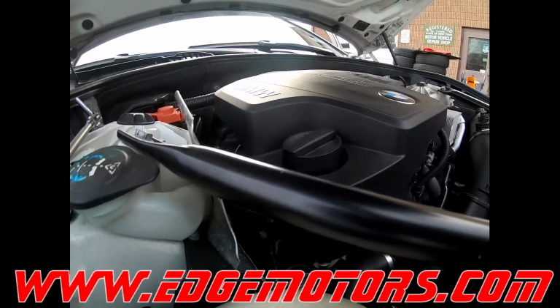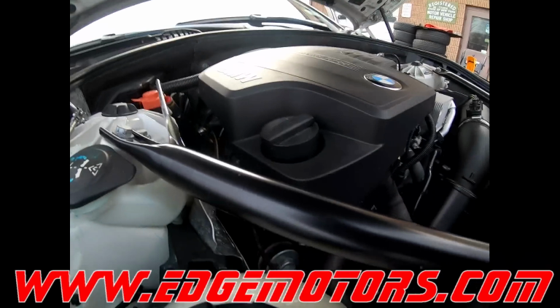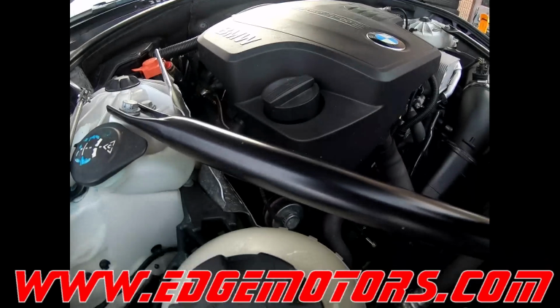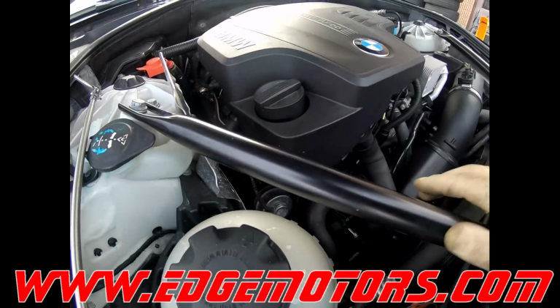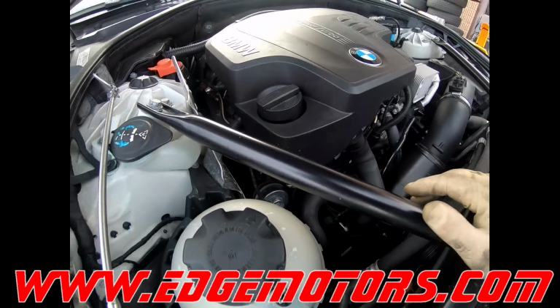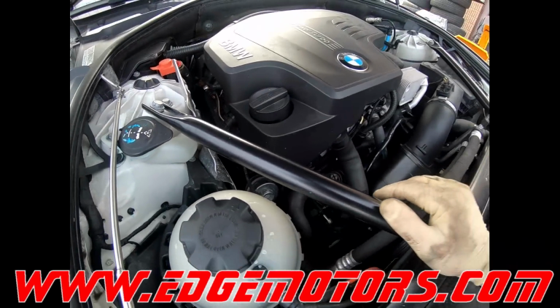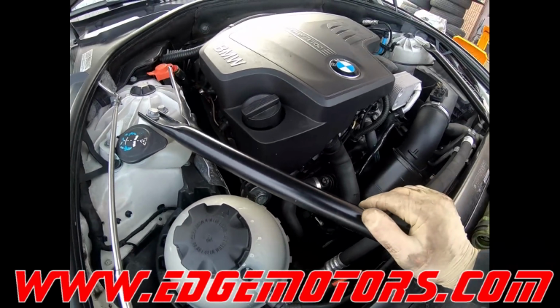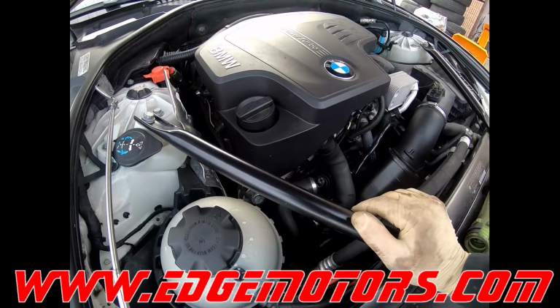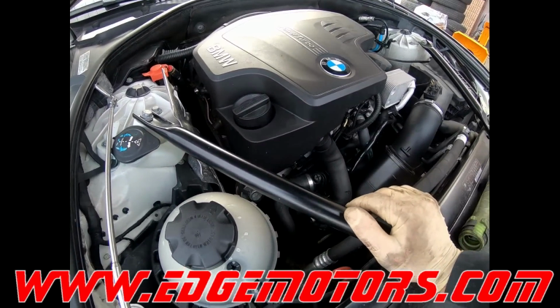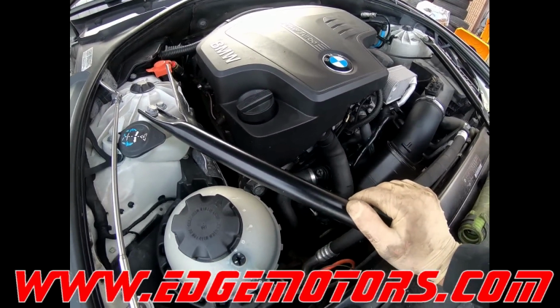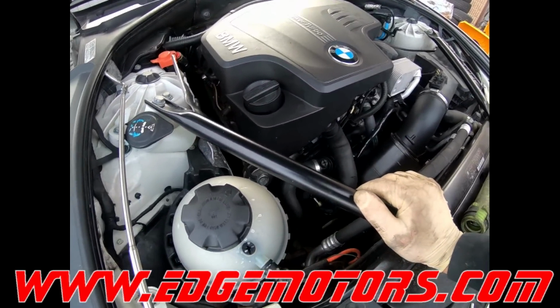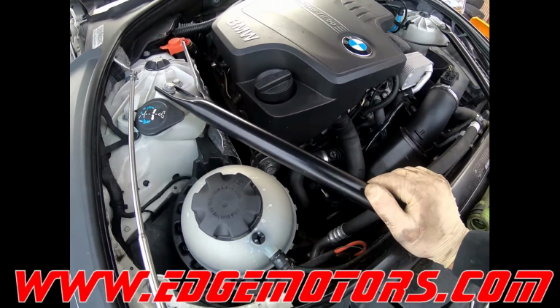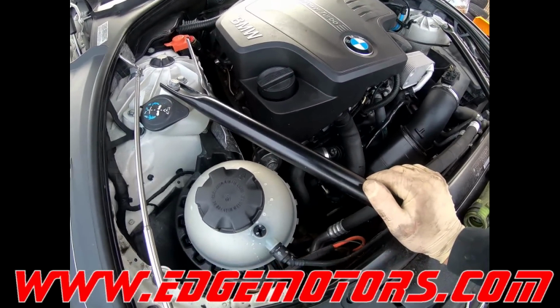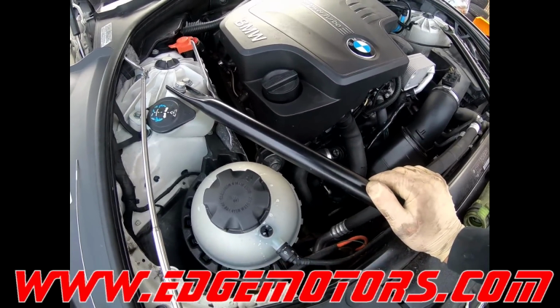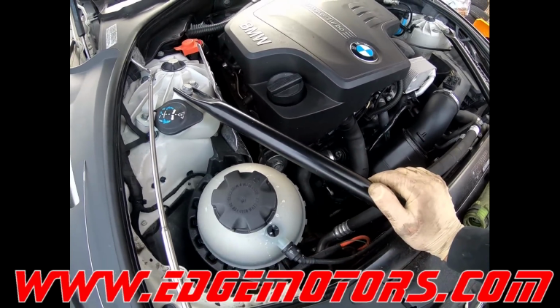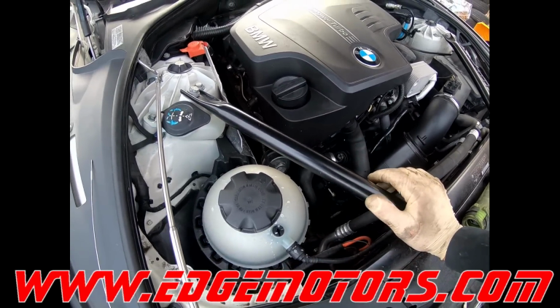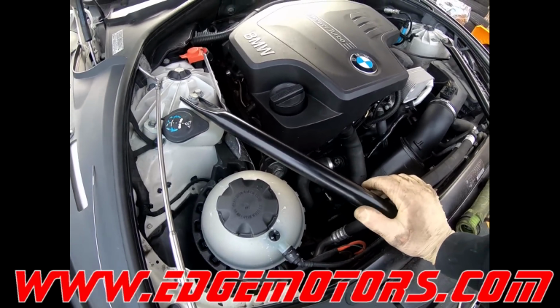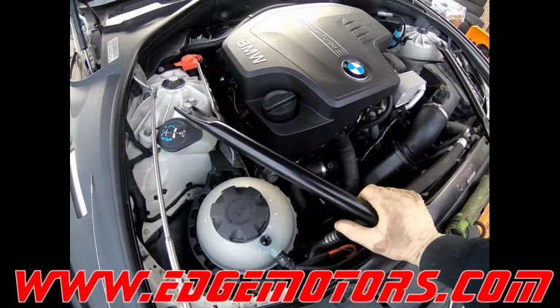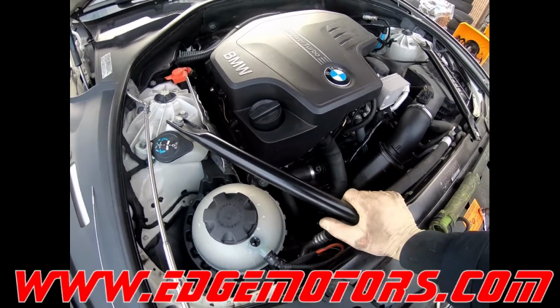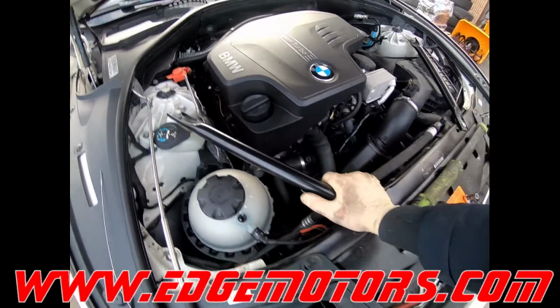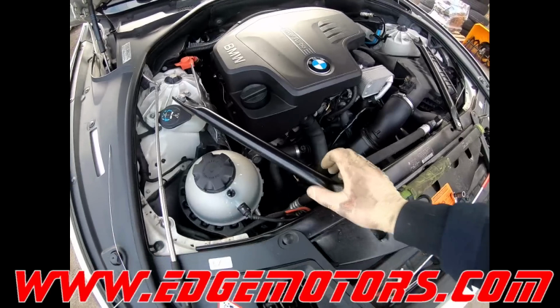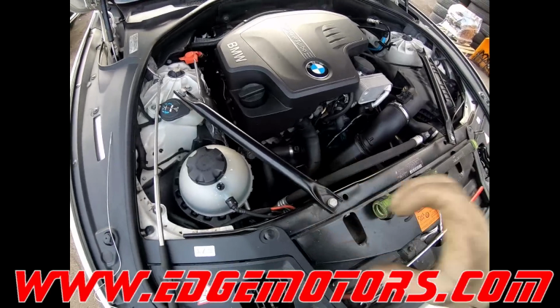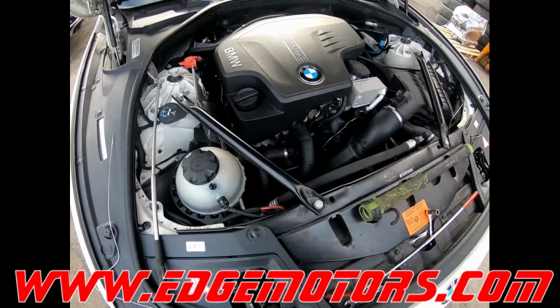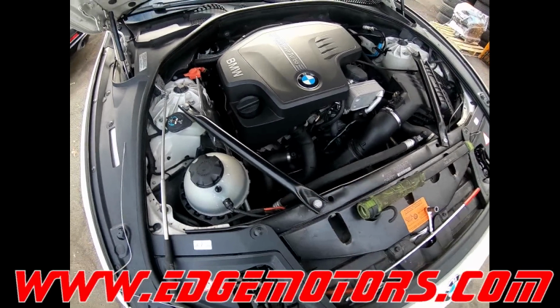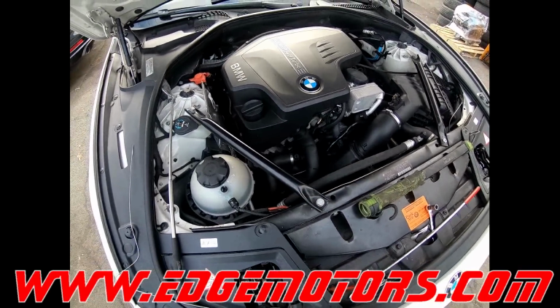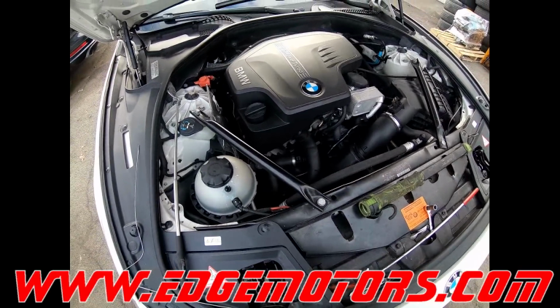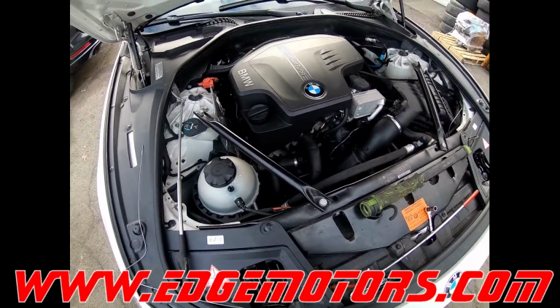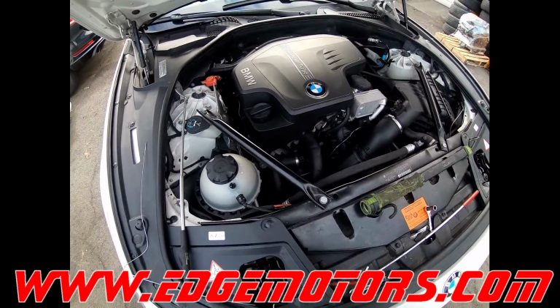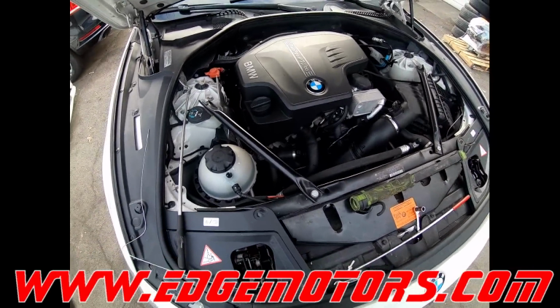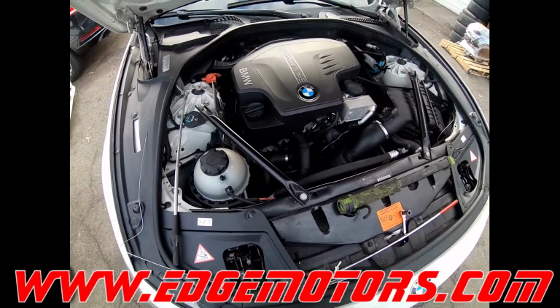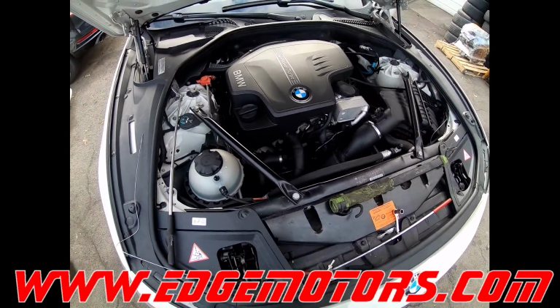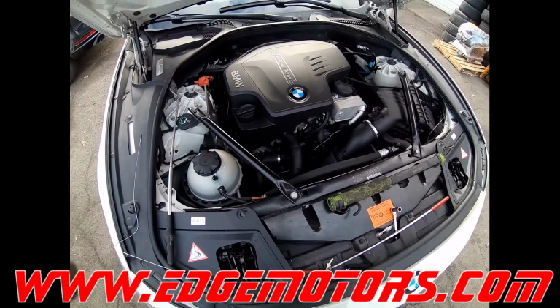Start the car up and check for rattle. As you can see, the rattle is gone. Take it for a ride and check for power gains — and you're all set.